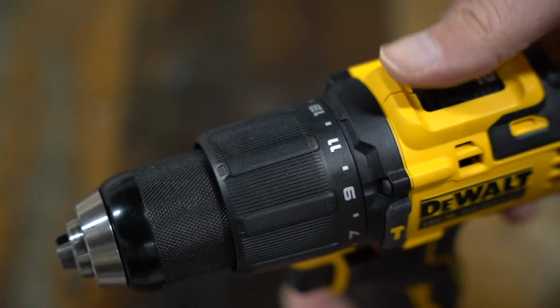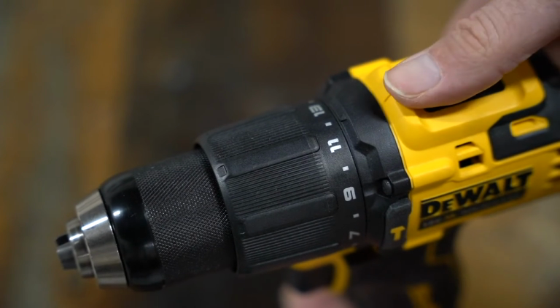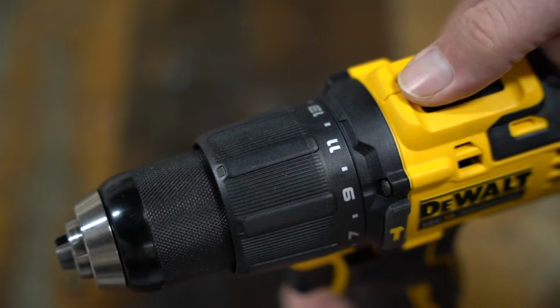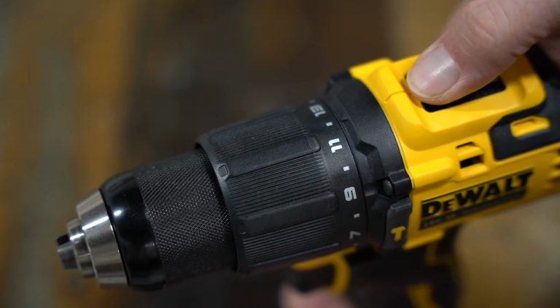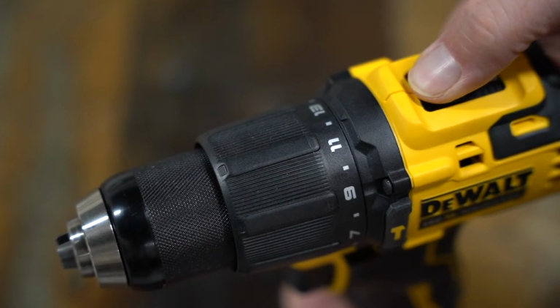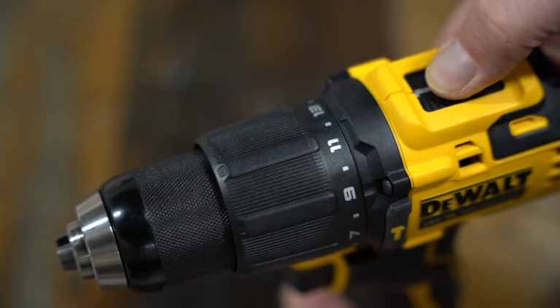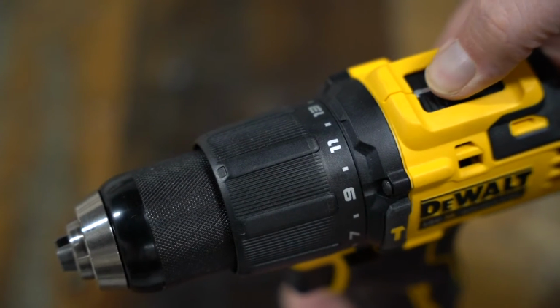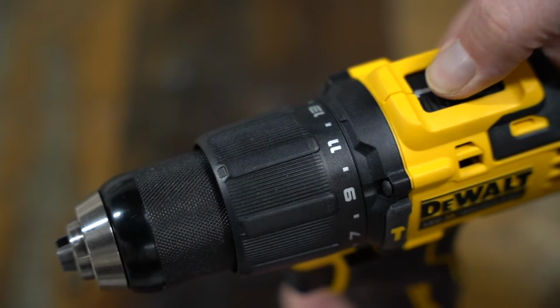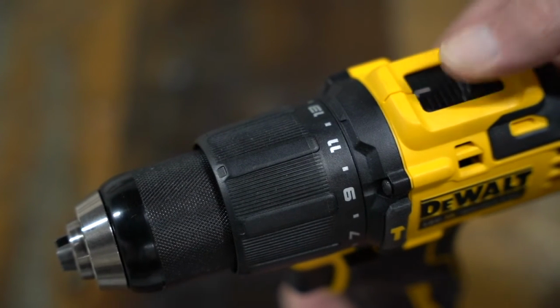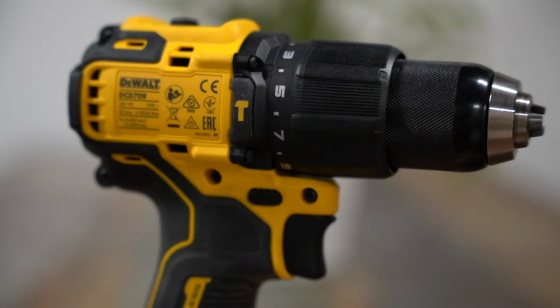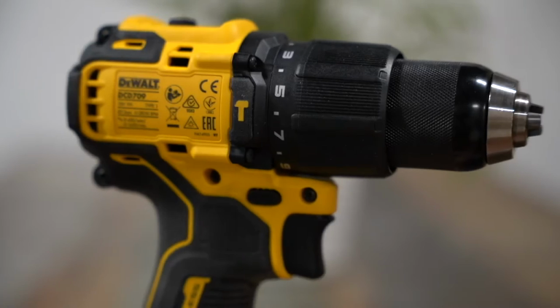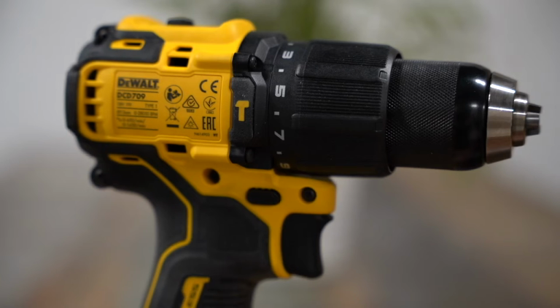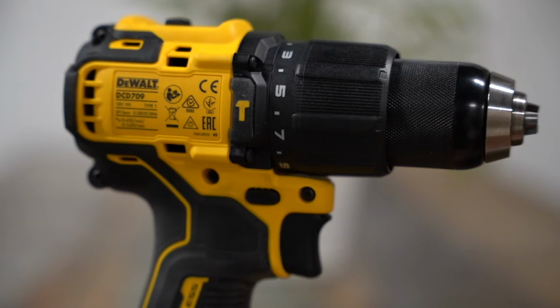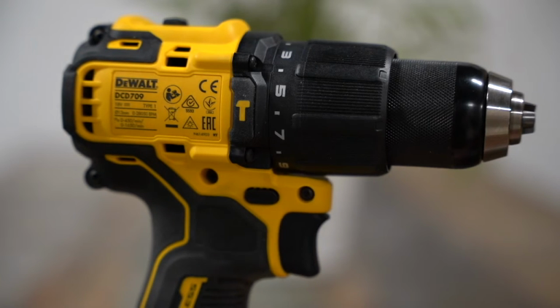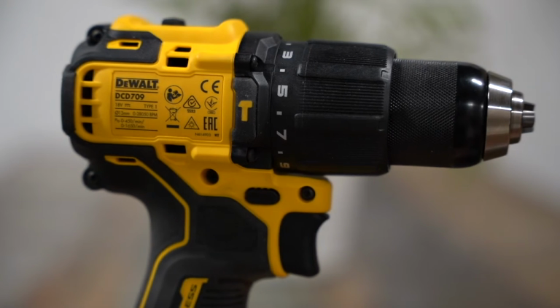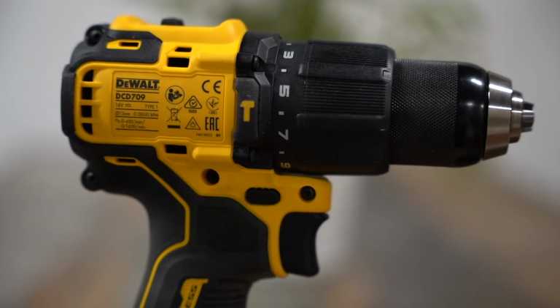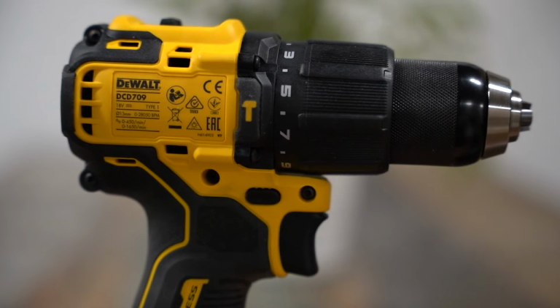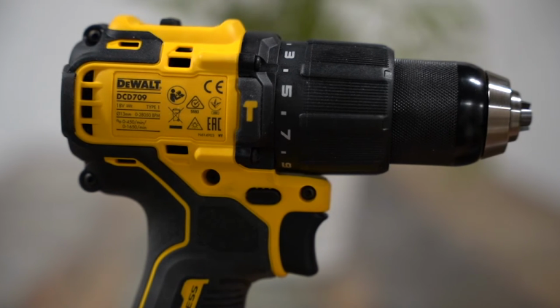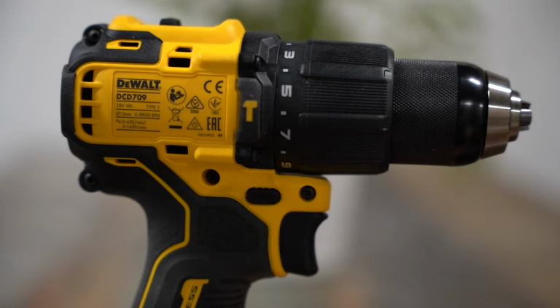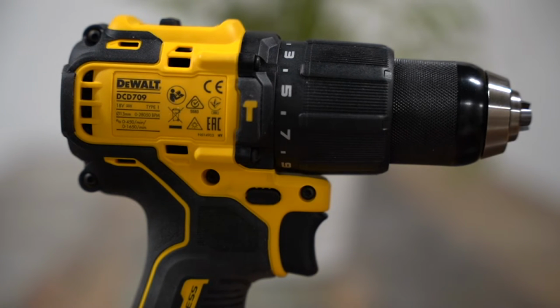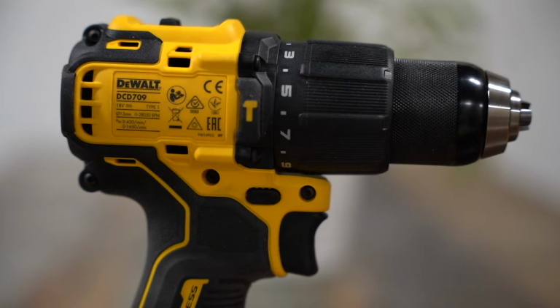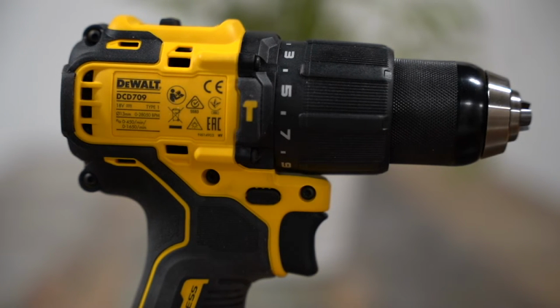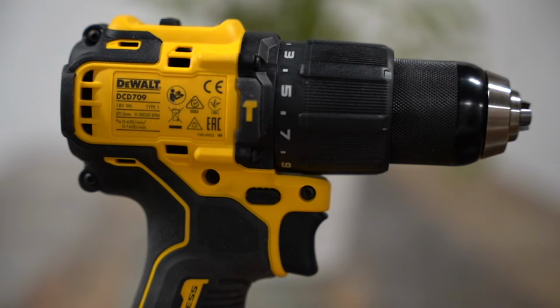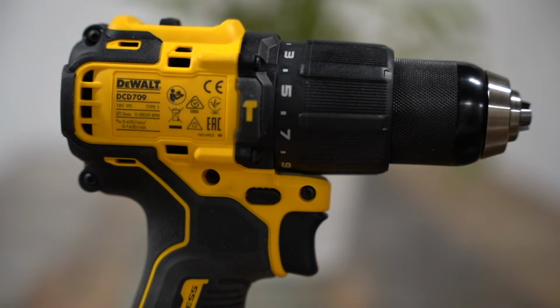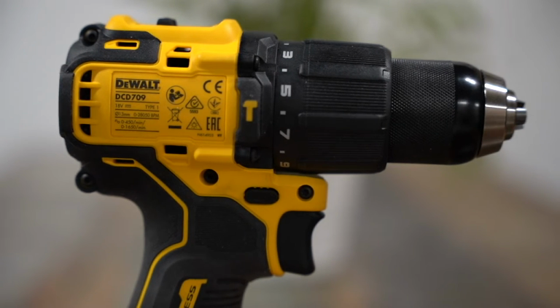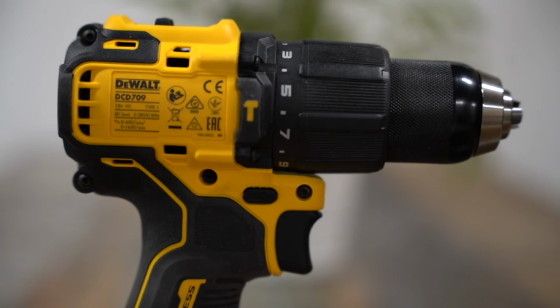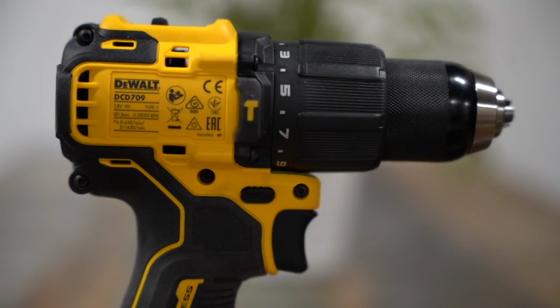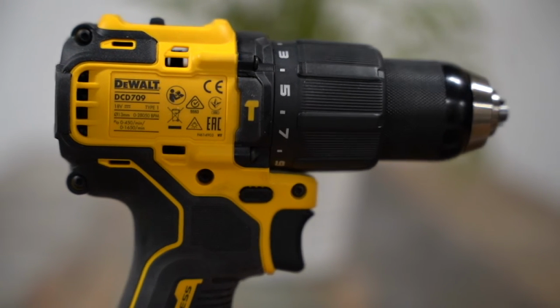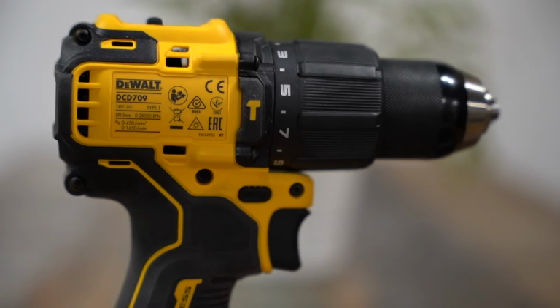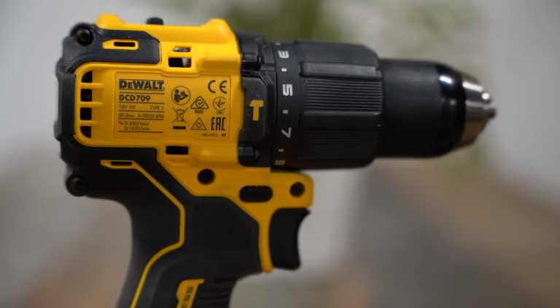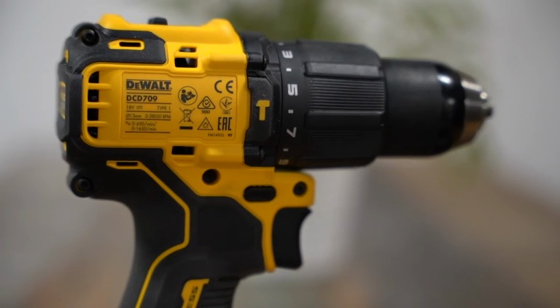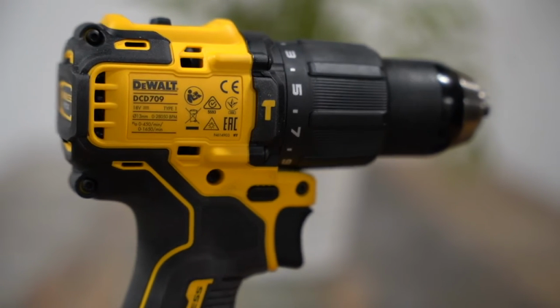This drill retails for around $100 US, which I think is pretty reasonably priced.